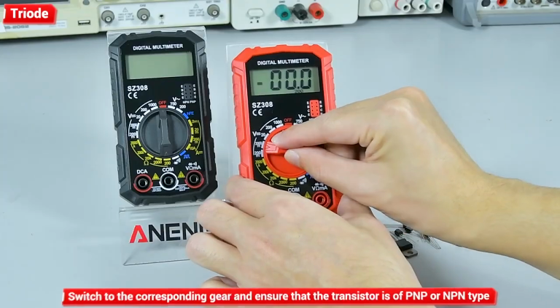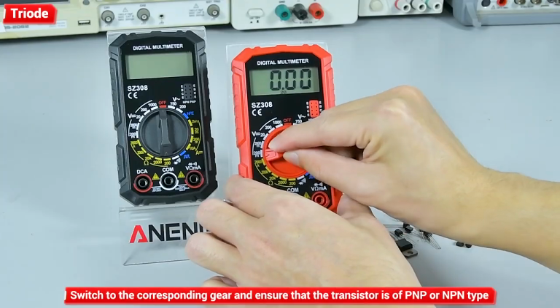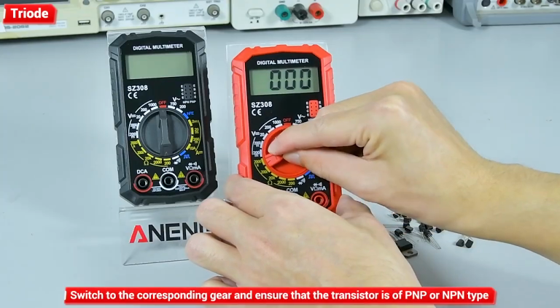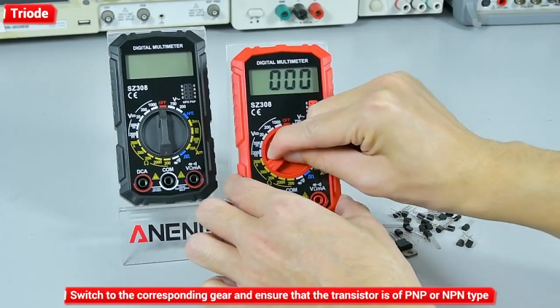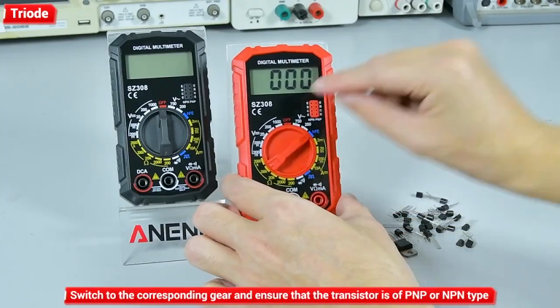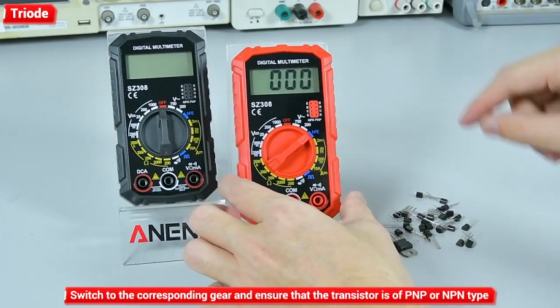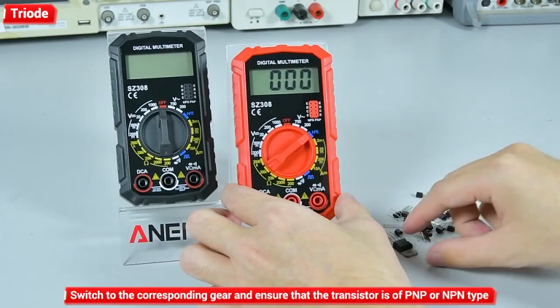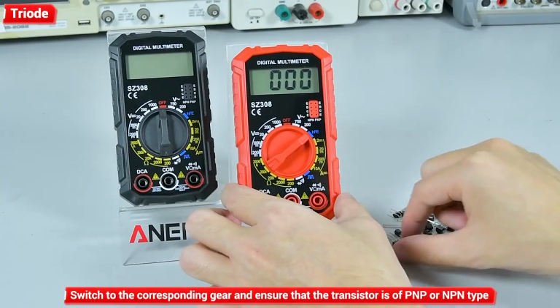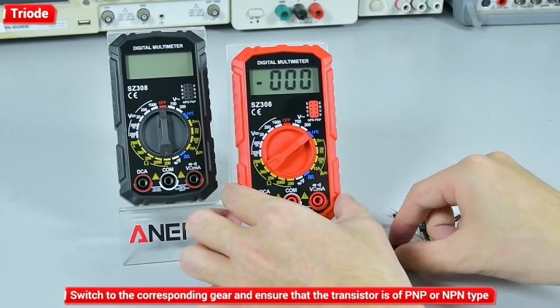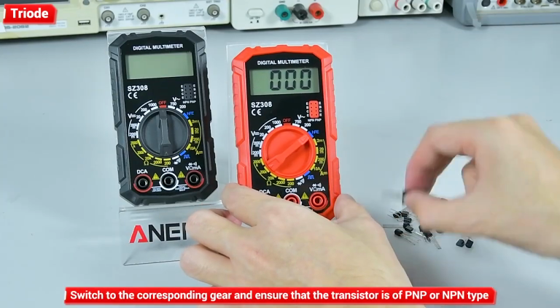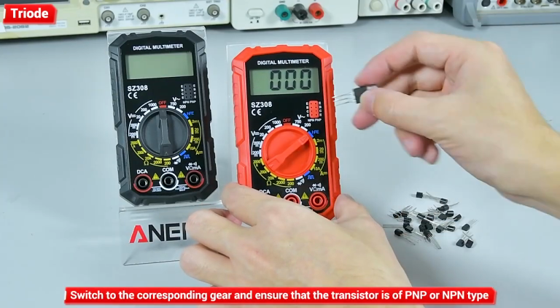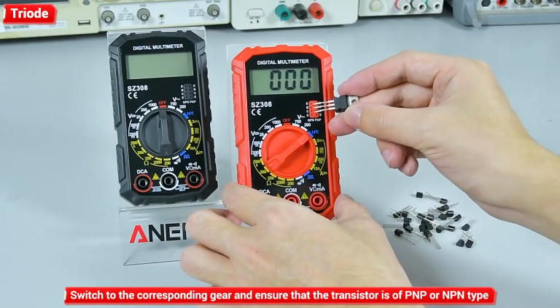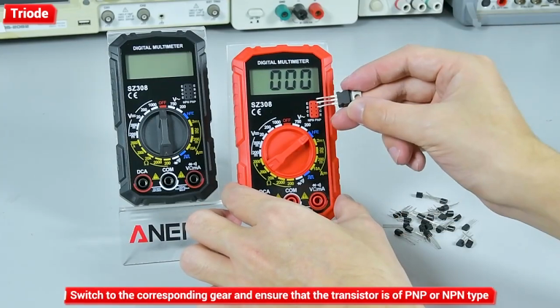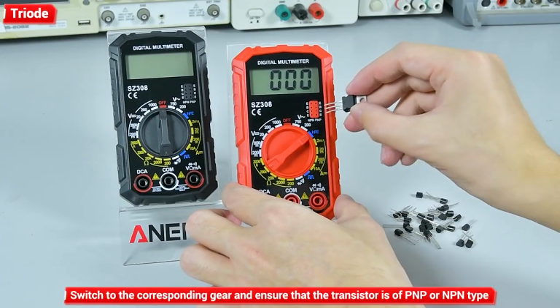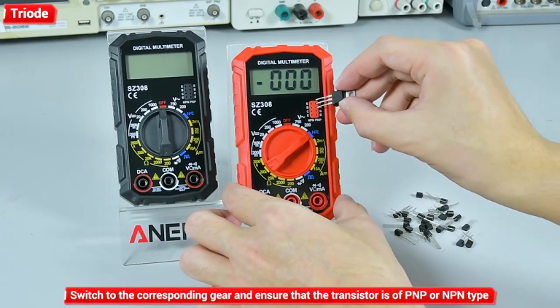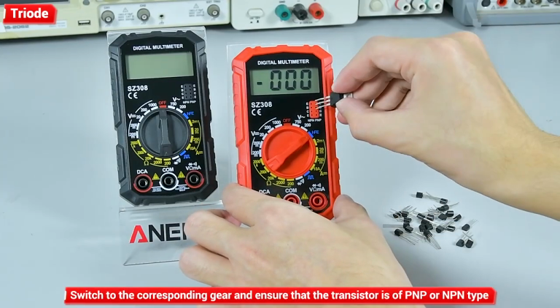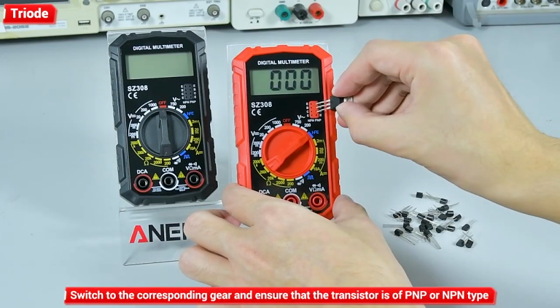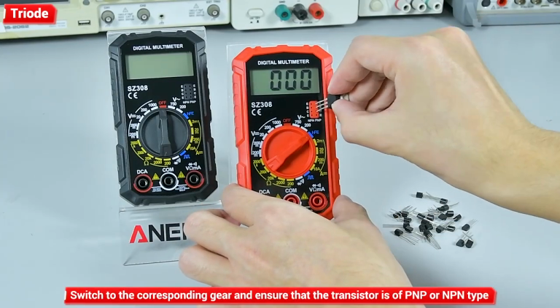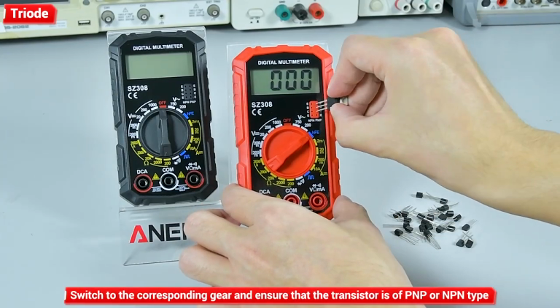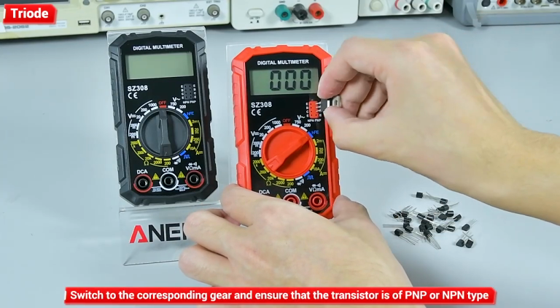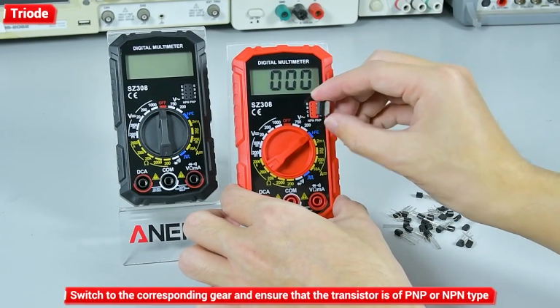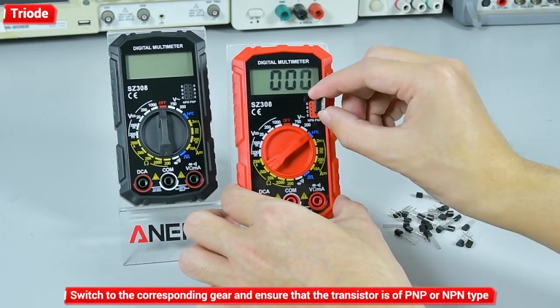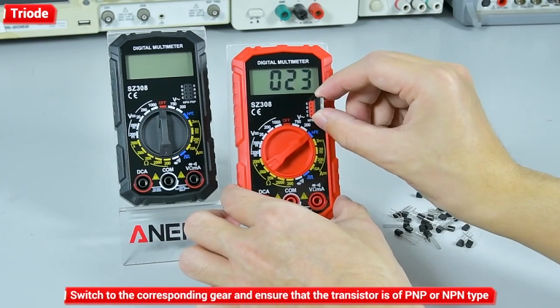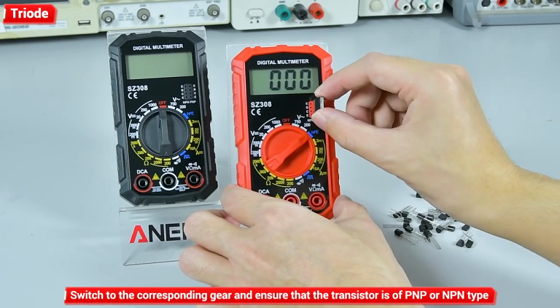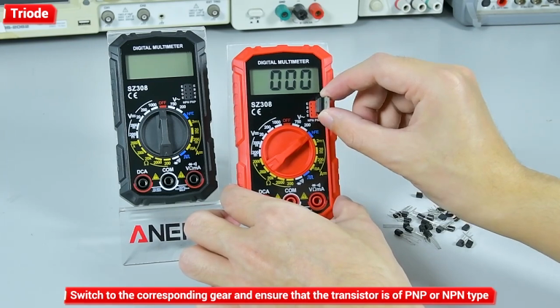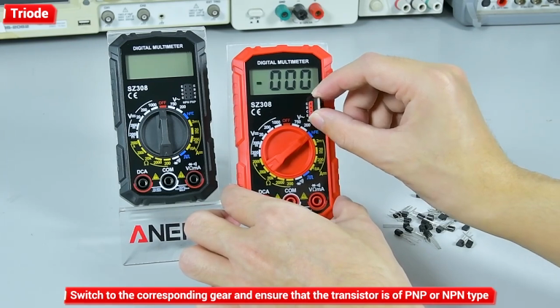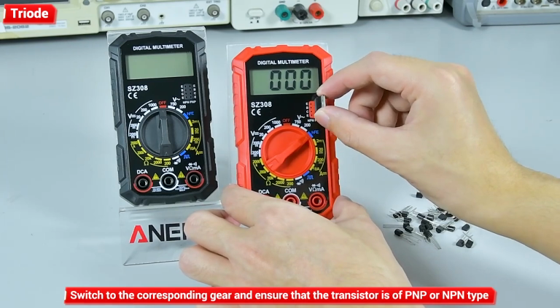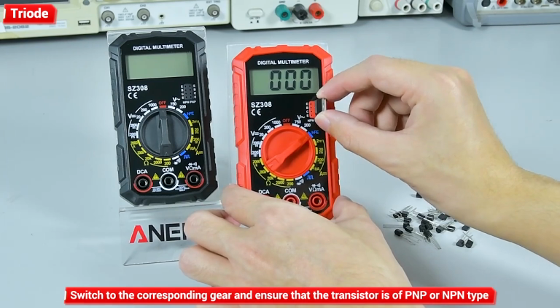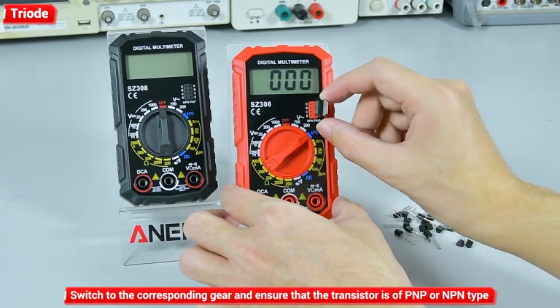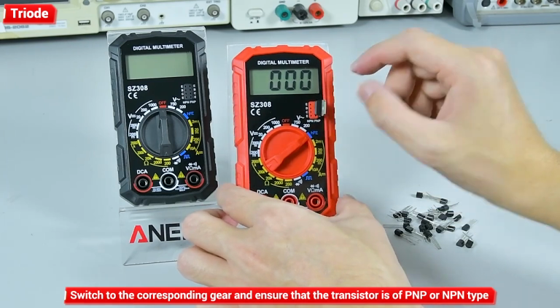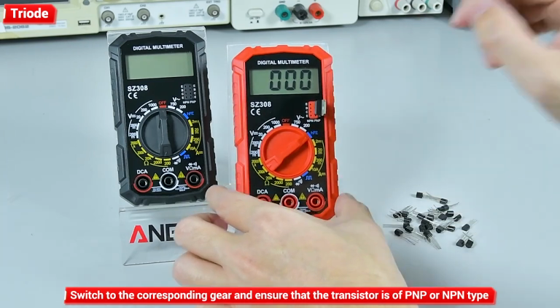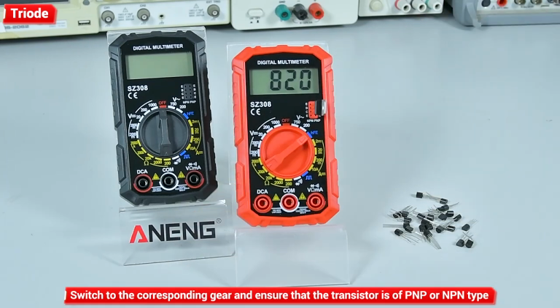Triode: switch to the corresponding gear and ensure that the transistor is of PNP or NPN type.